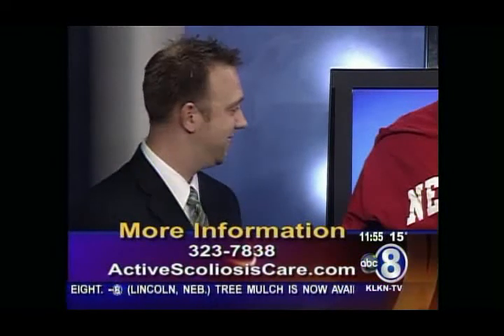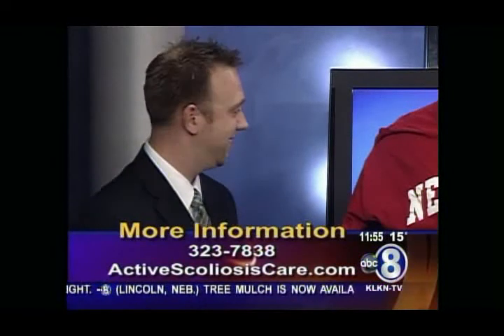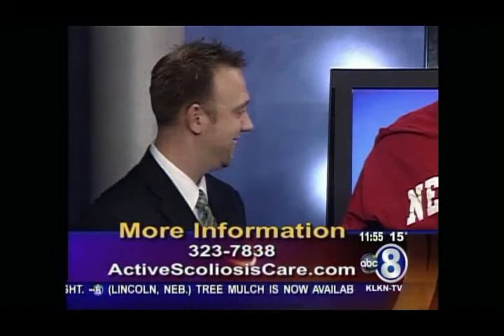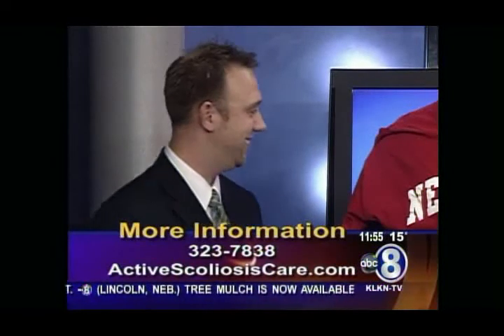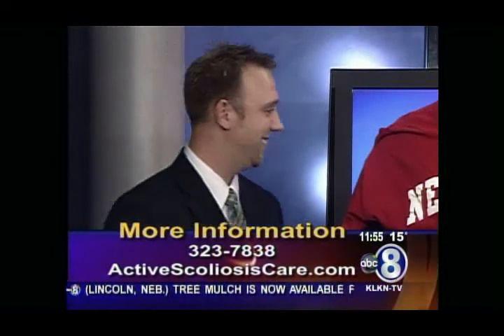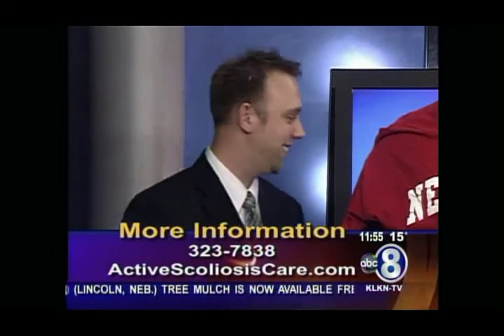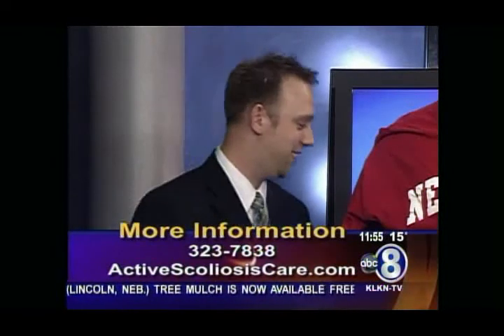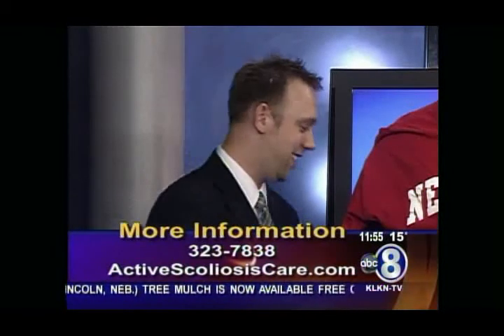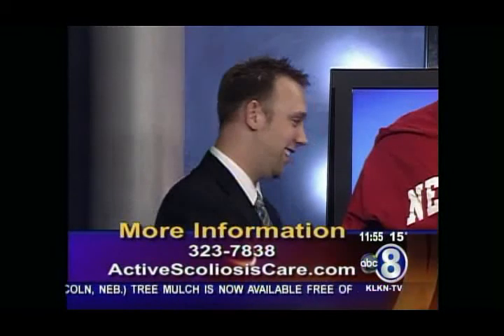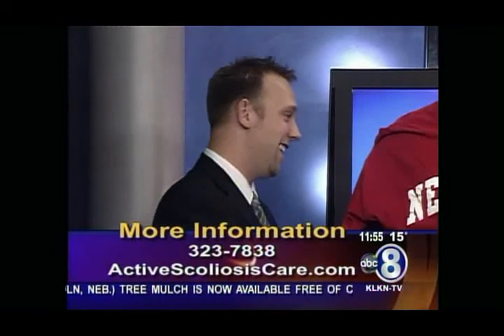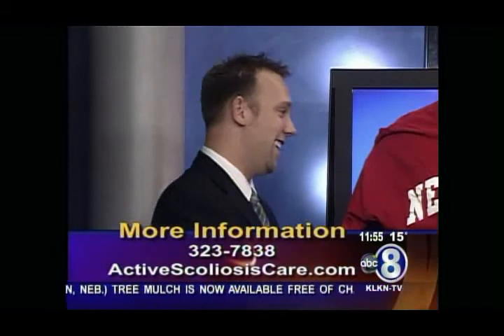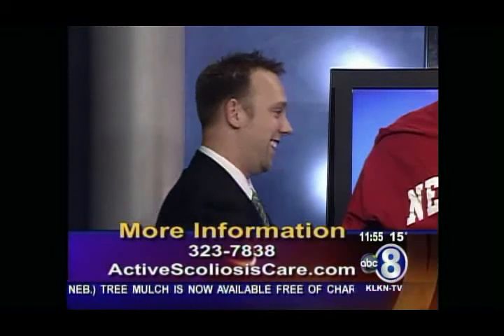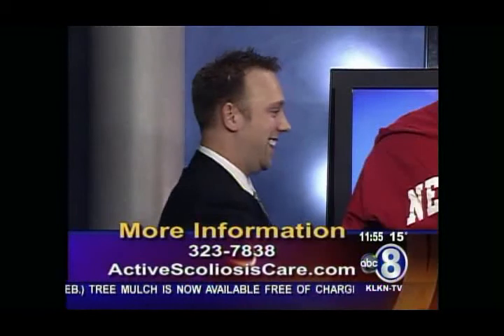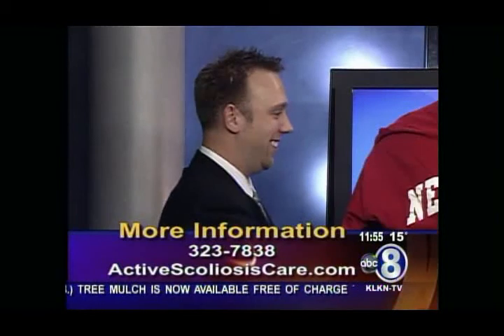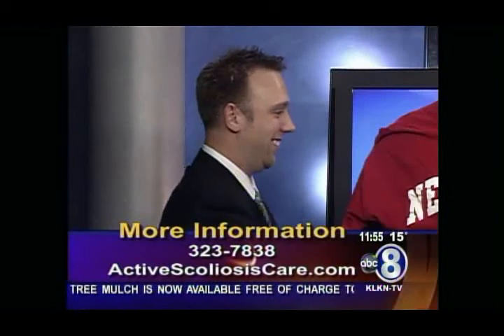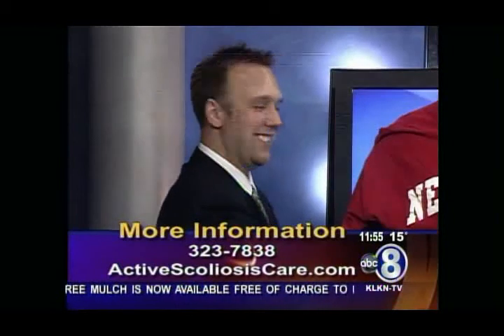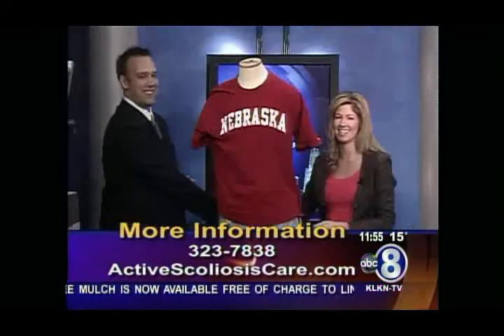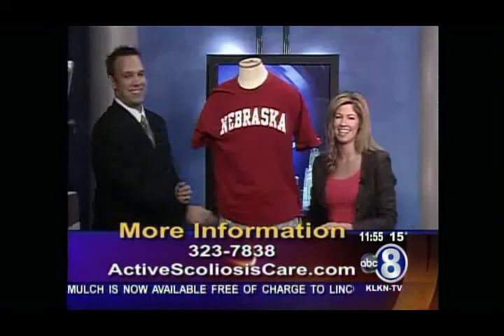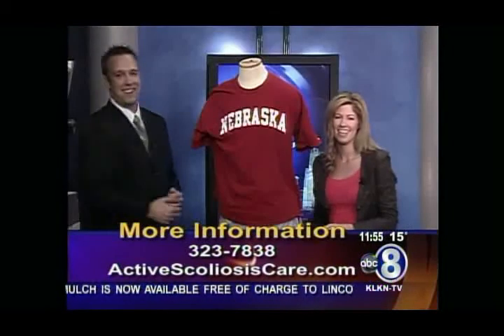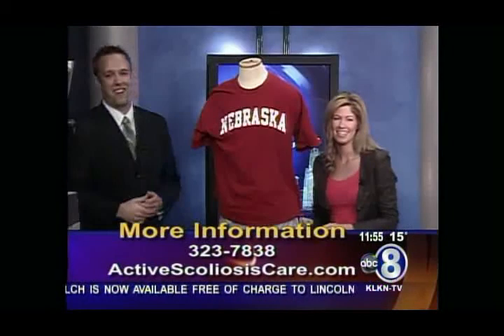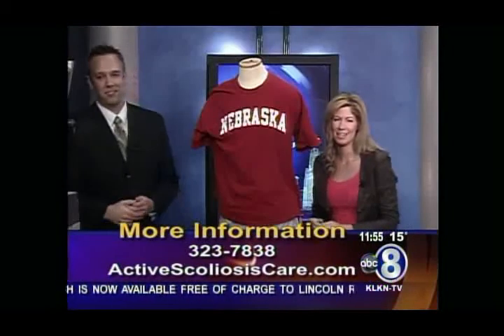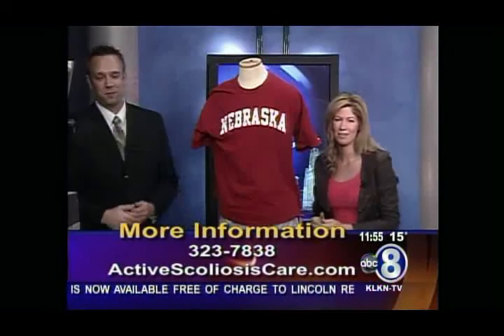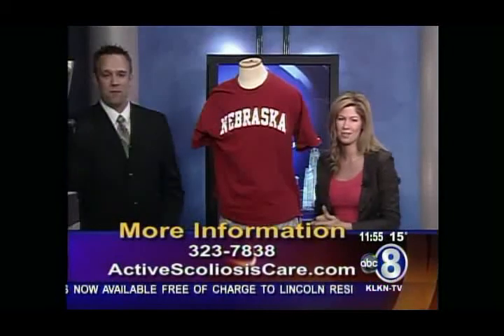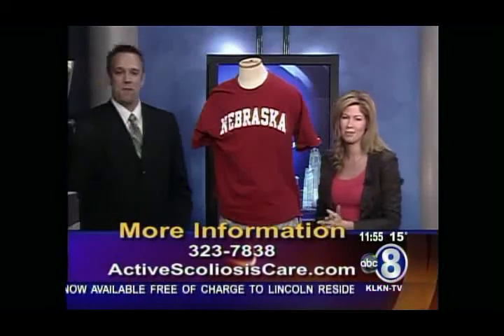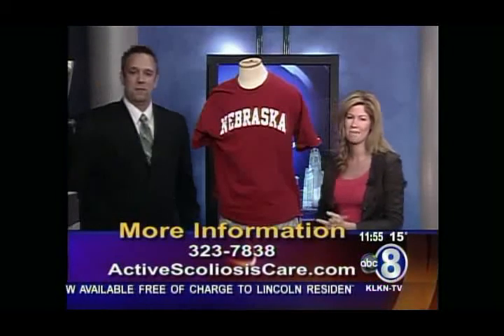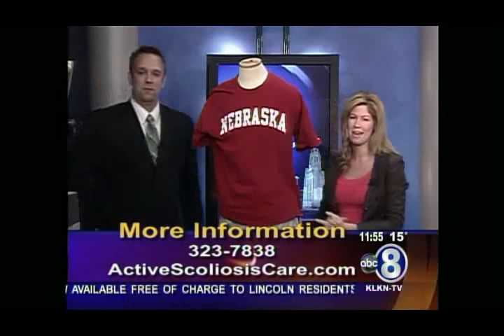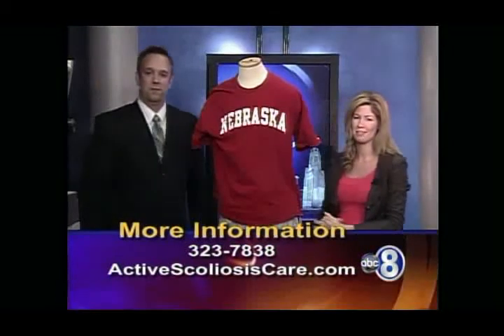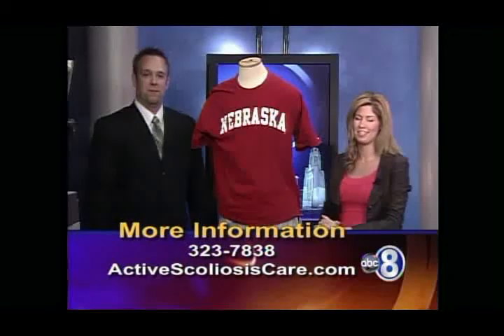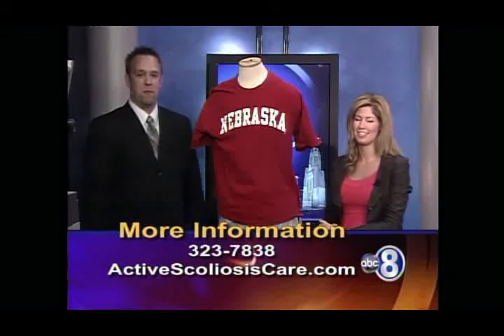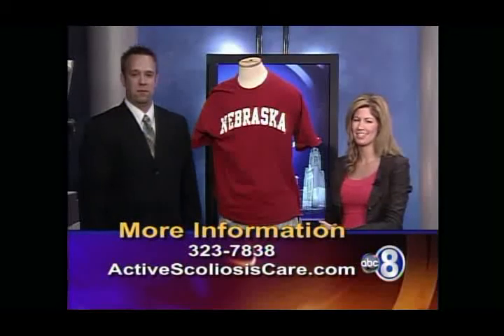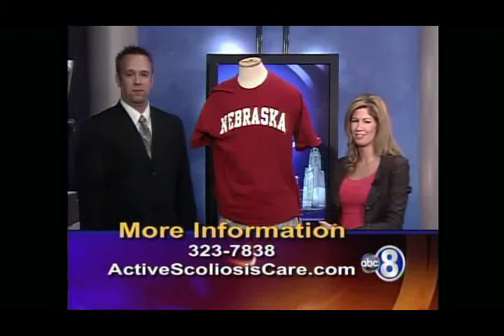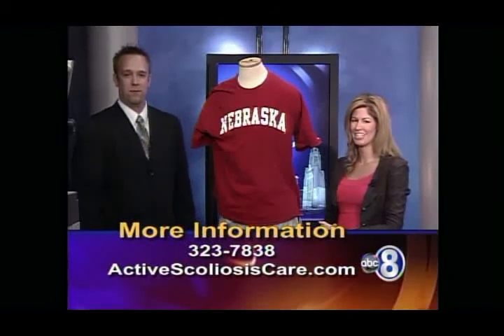Thank you so much for coming in — we certainly appreciate it. Stay with us, we'll be right back with a final check of the forecast.